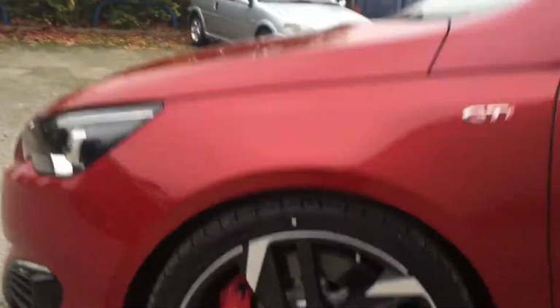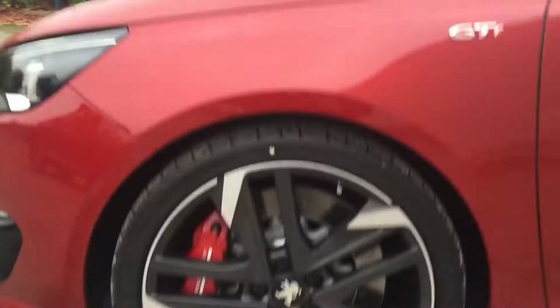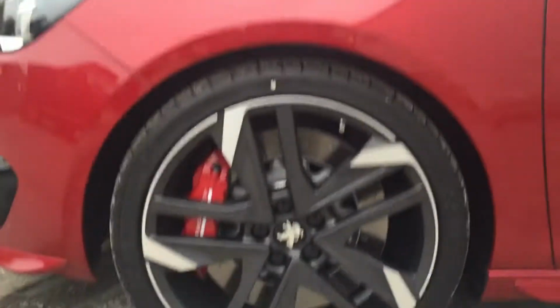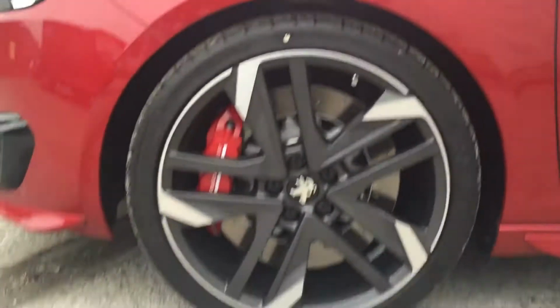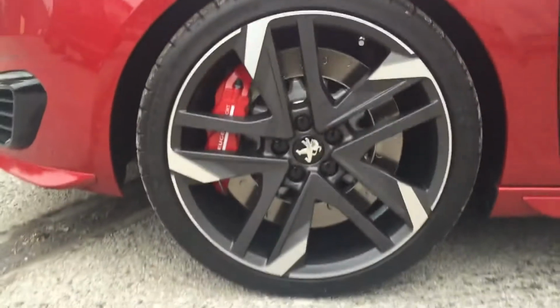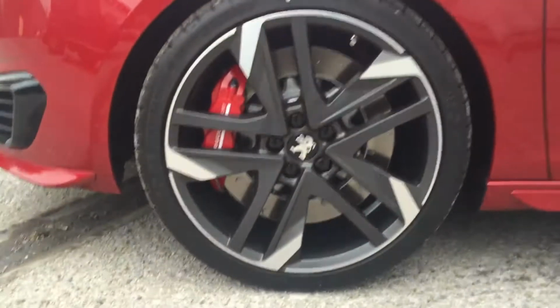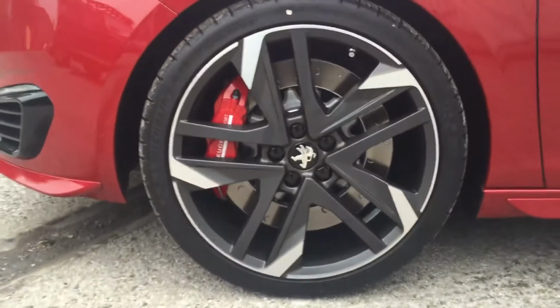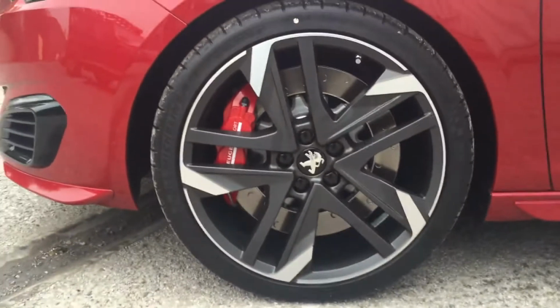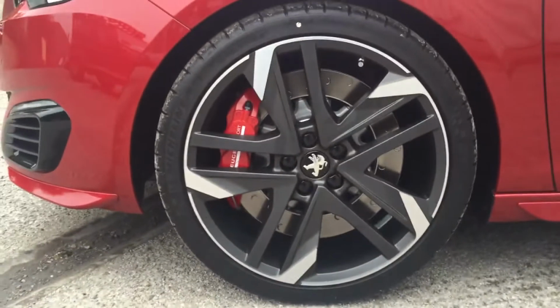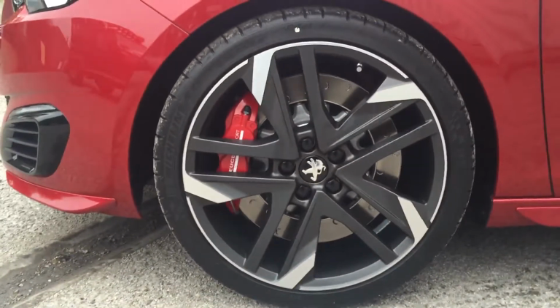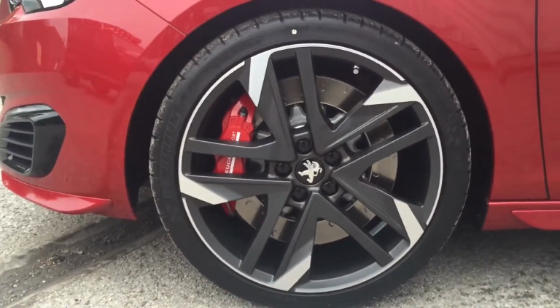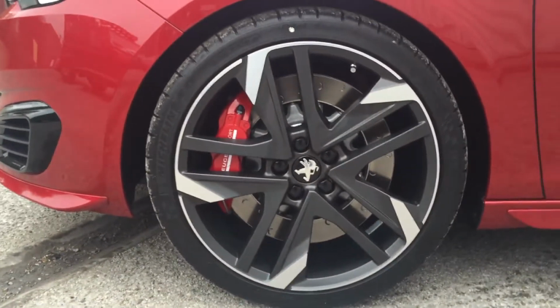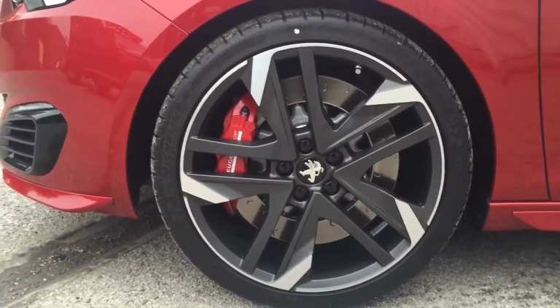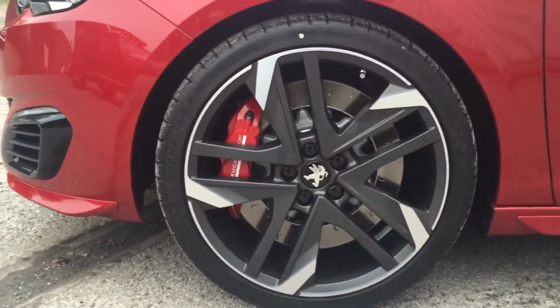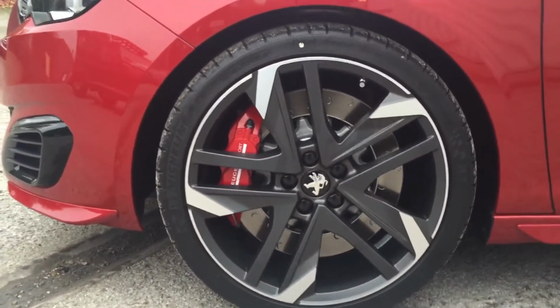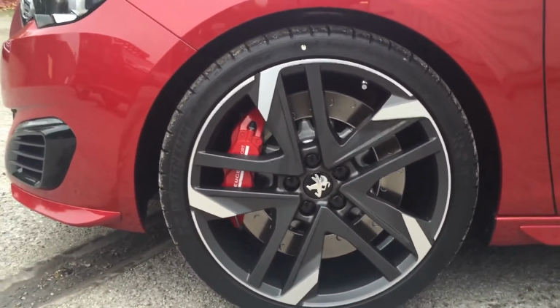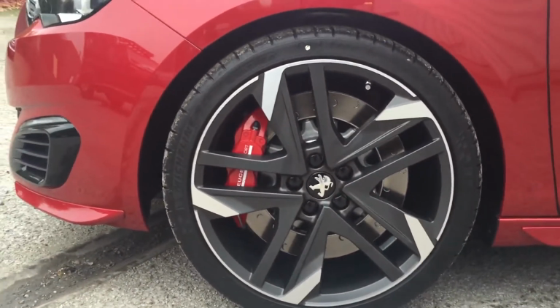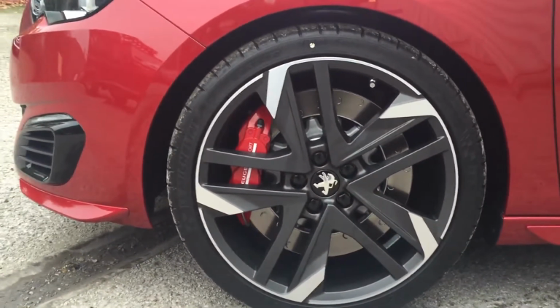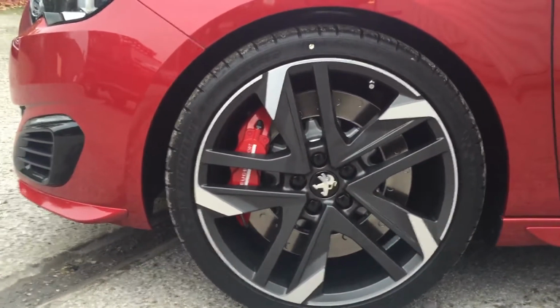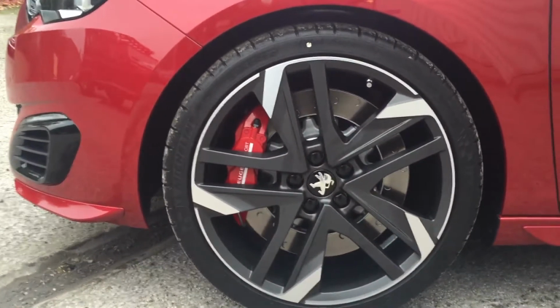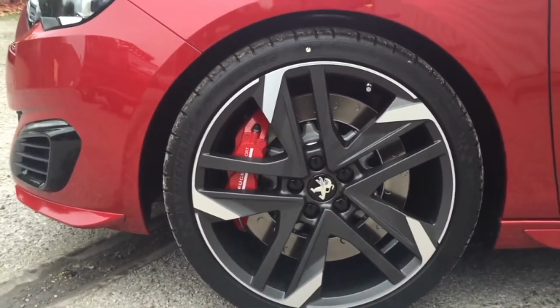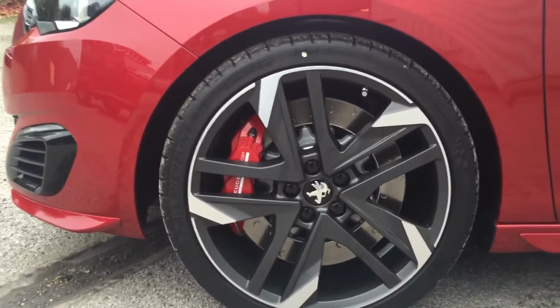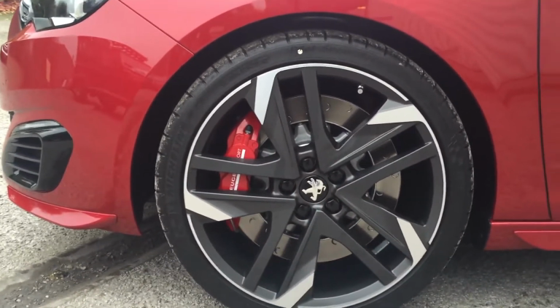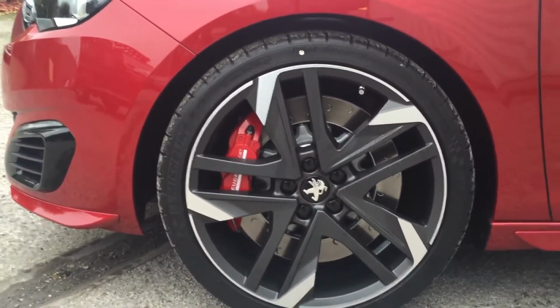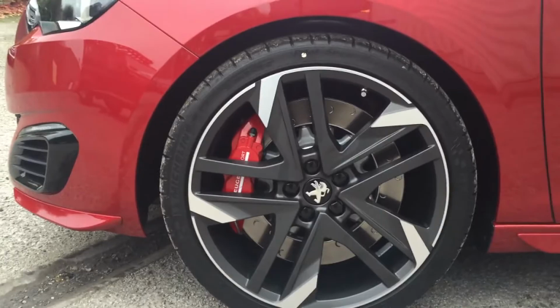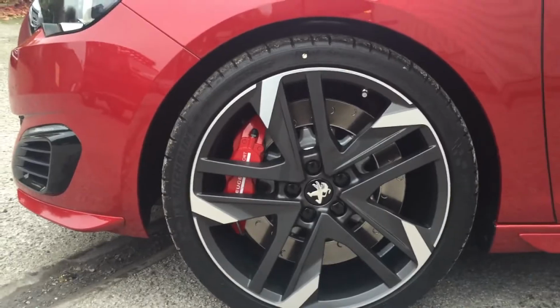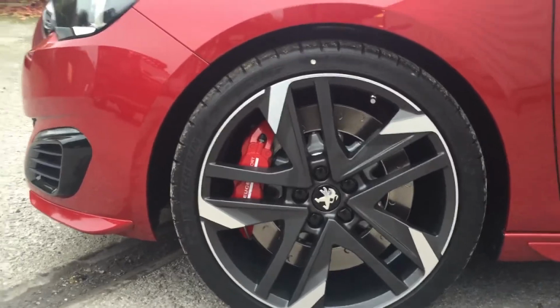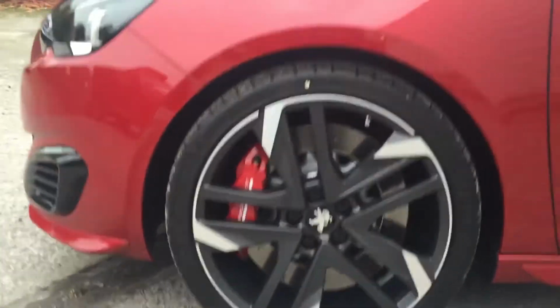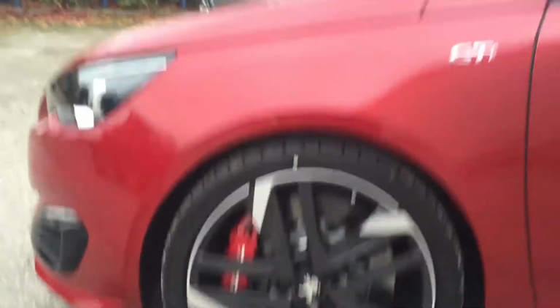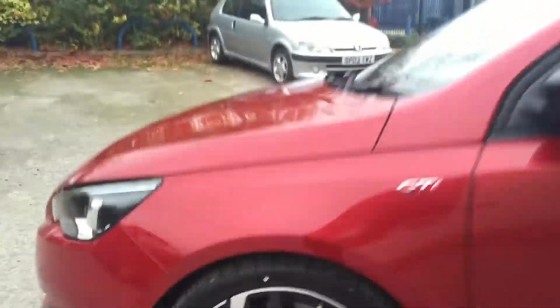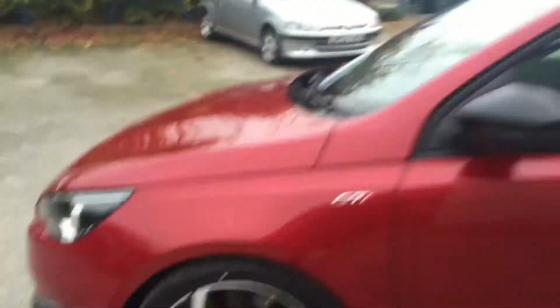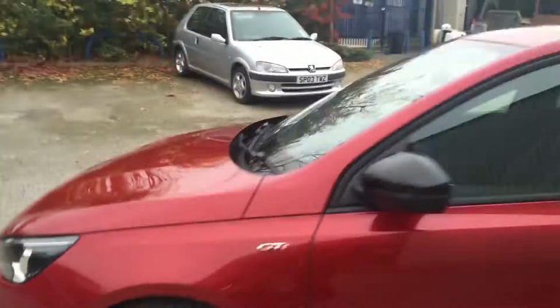Look at these wheels — massive 19-inch wheels, and look at the size of them brake discs, absolutely massive.